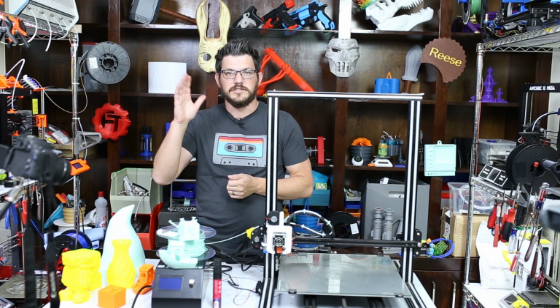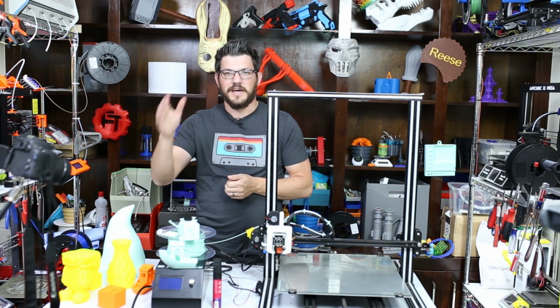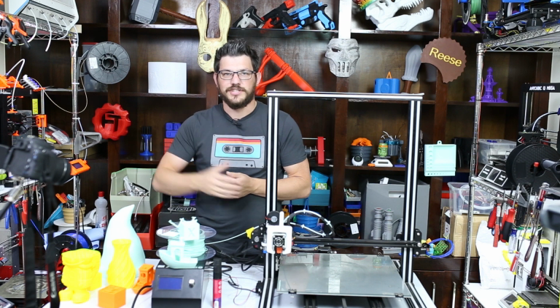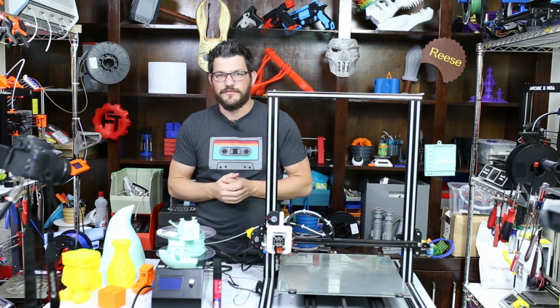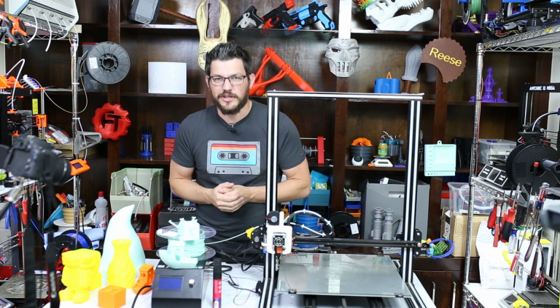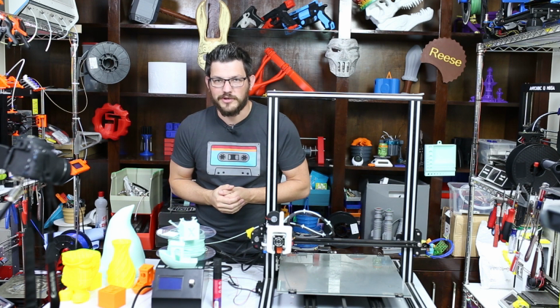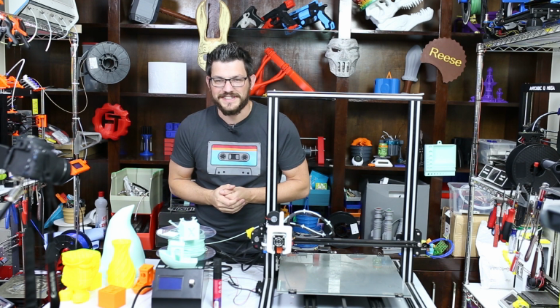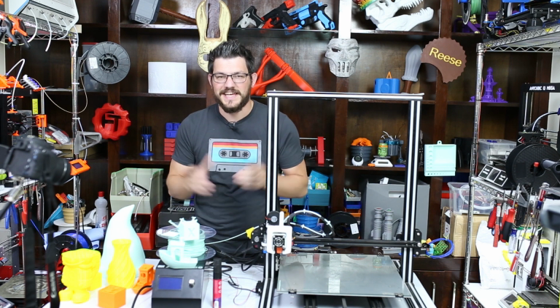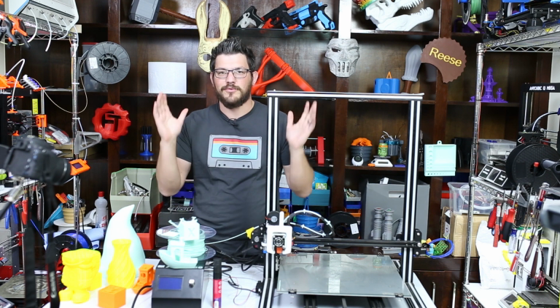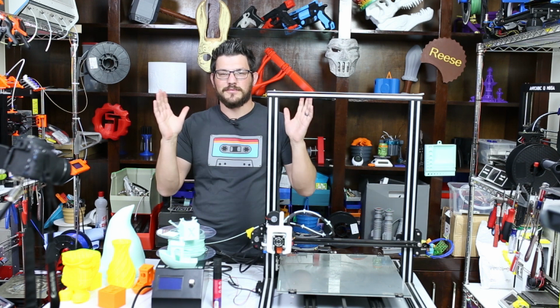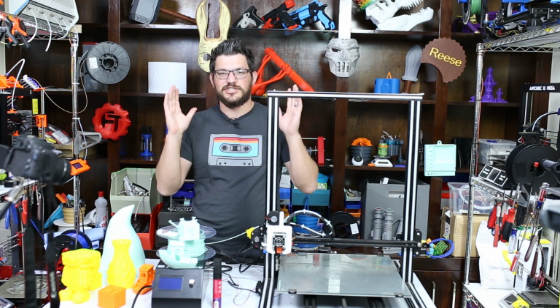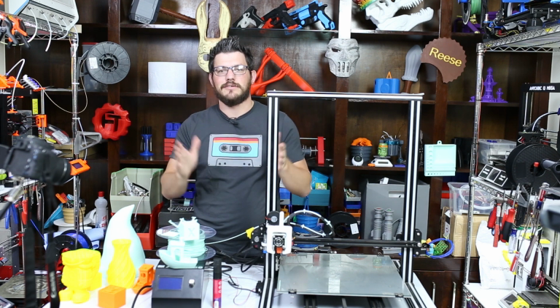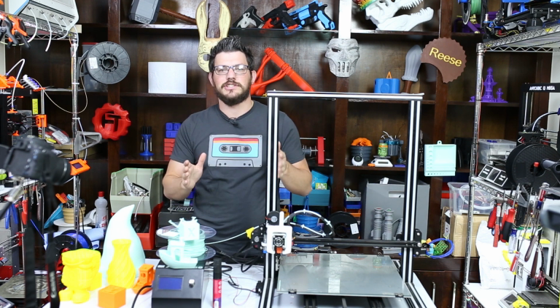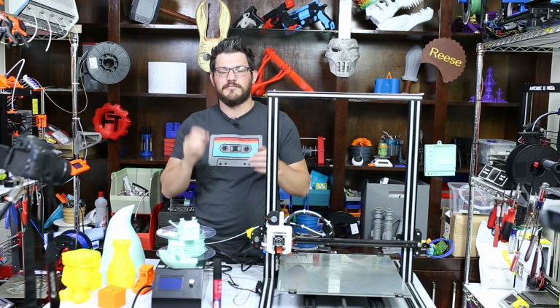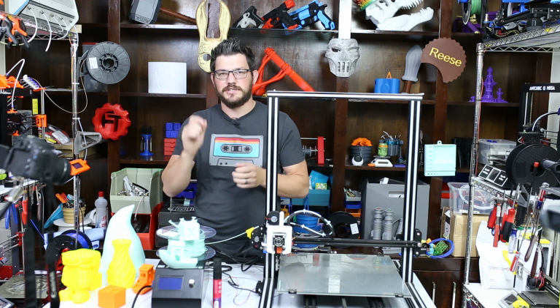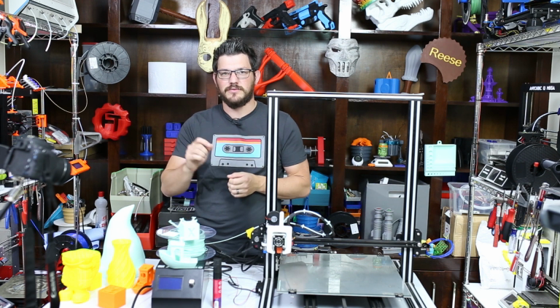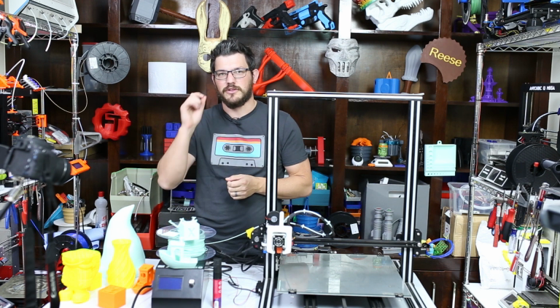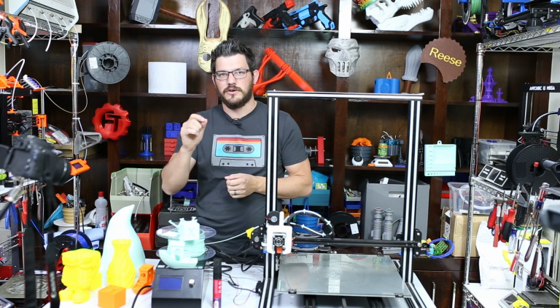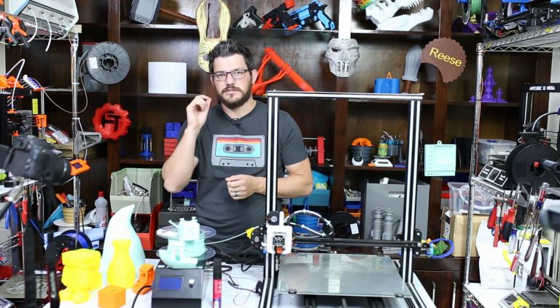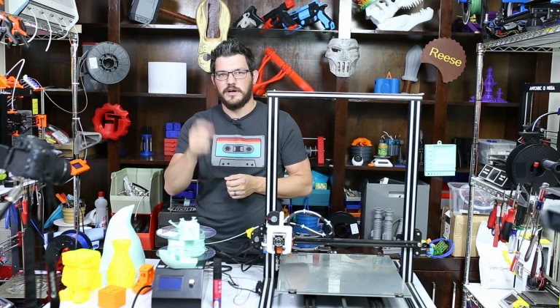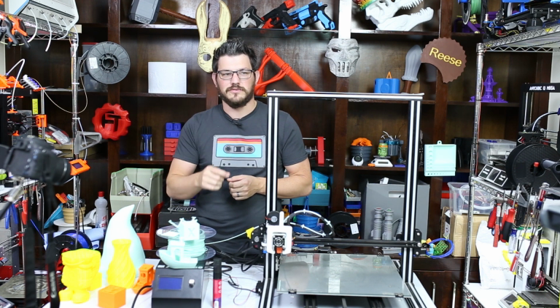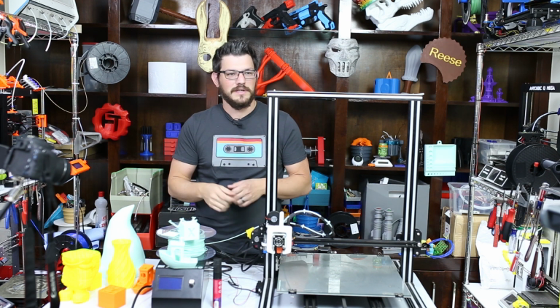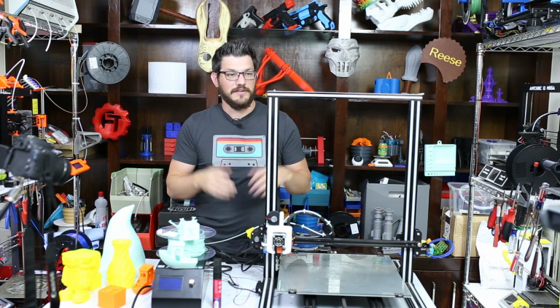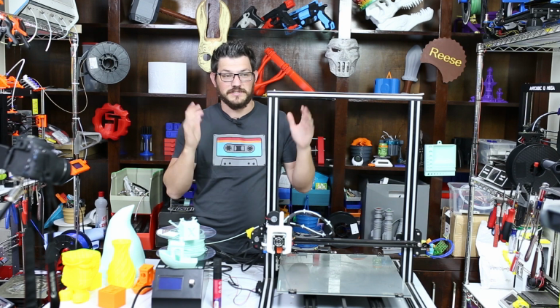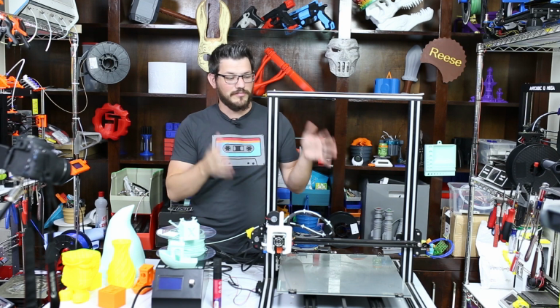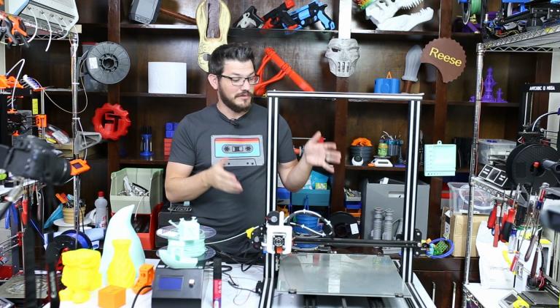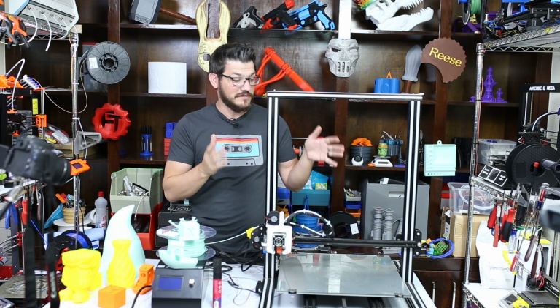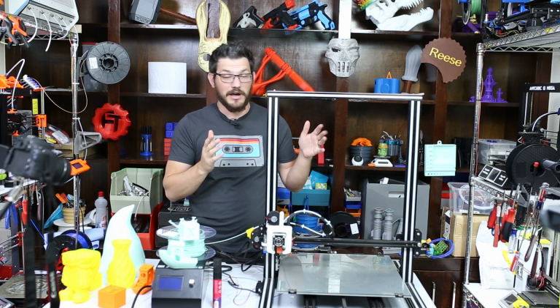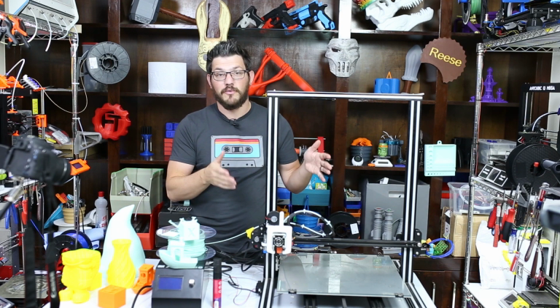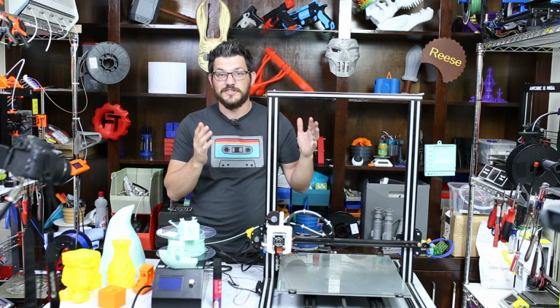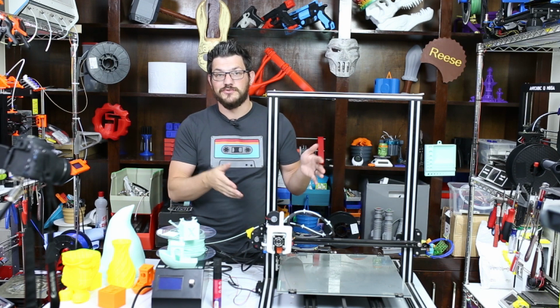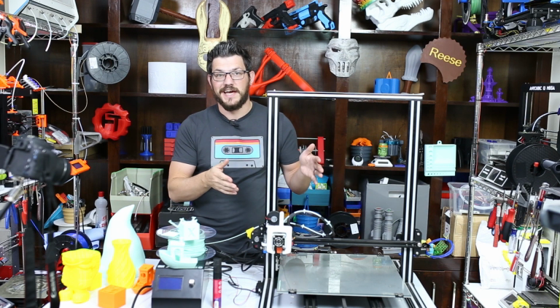What's up guys? Shane here from Figuredeck 3D Printing. Today we're going to talk about the challenges of printing with a large nozzle, and for example I'm going to be using my Alphawise U10.